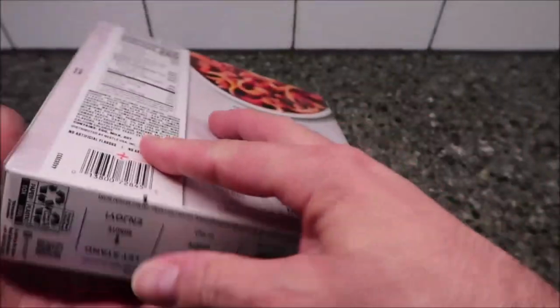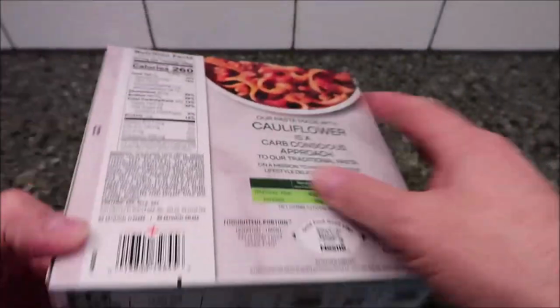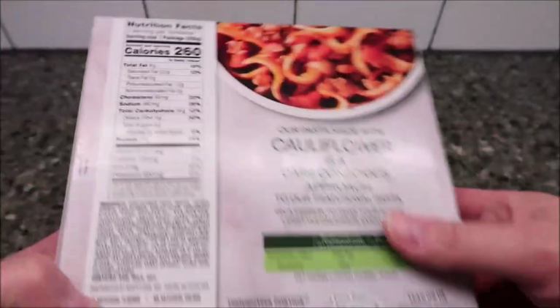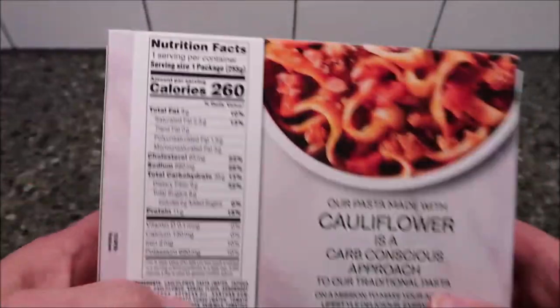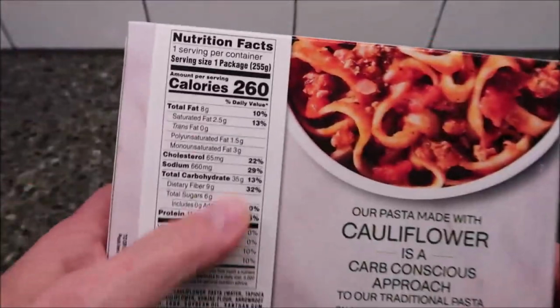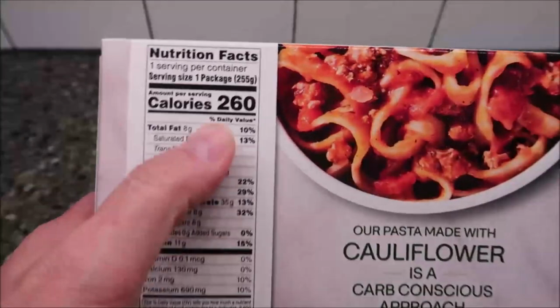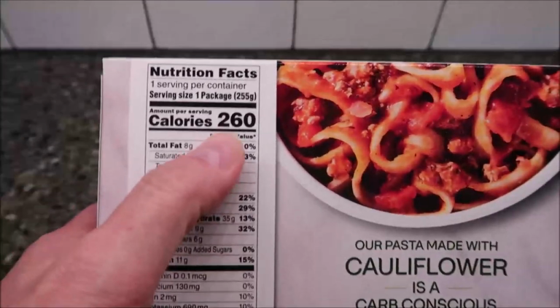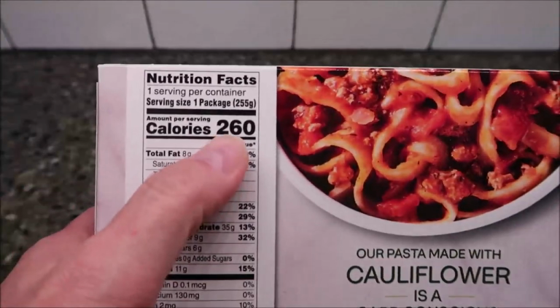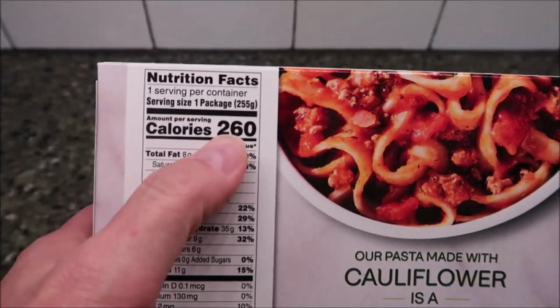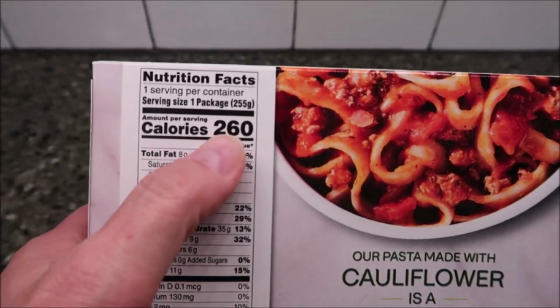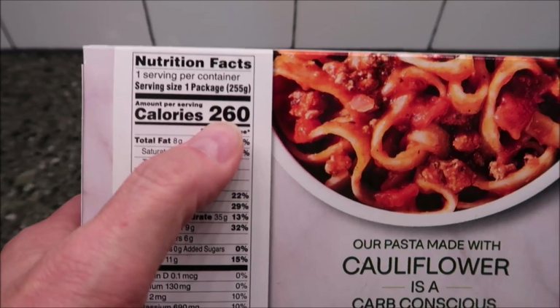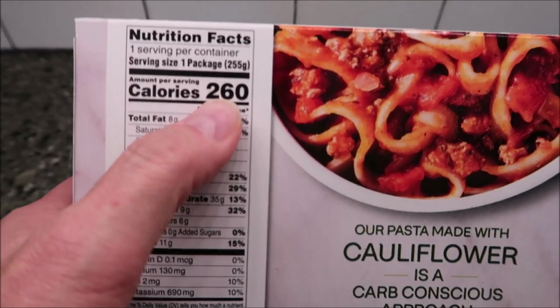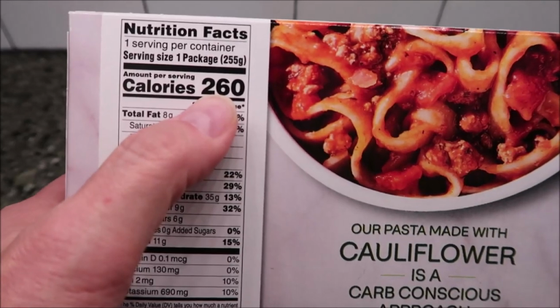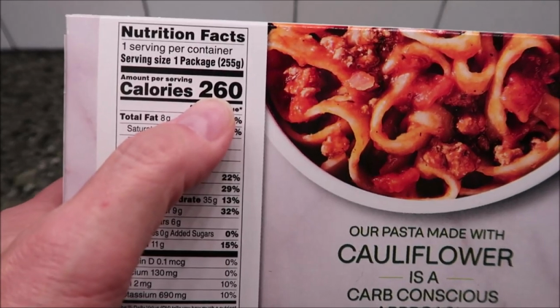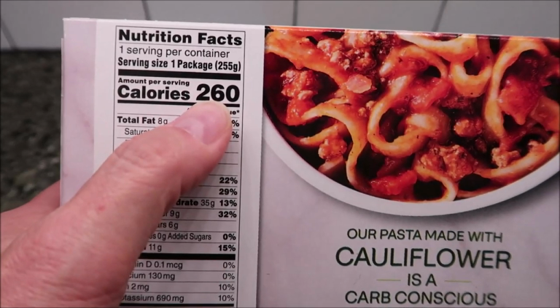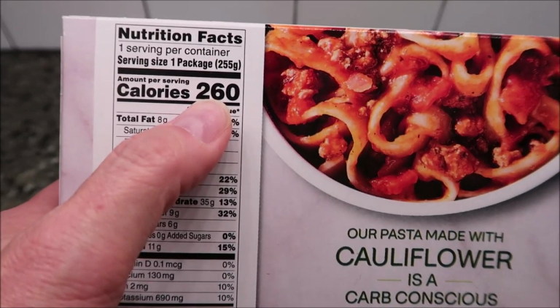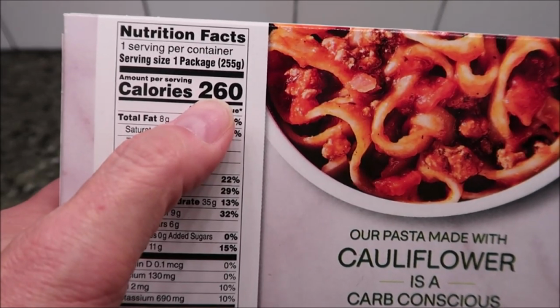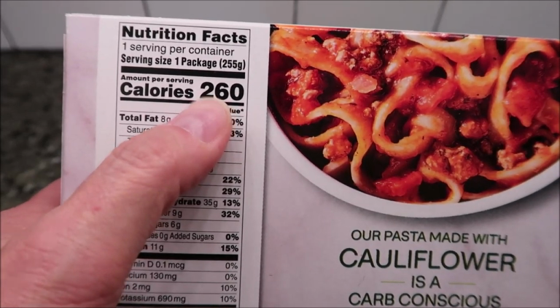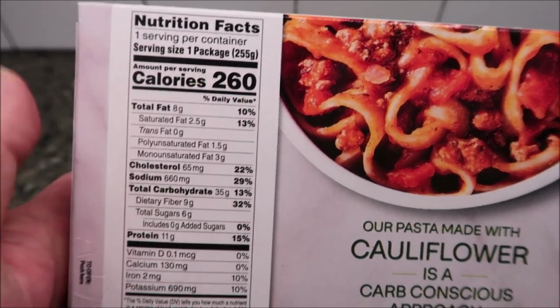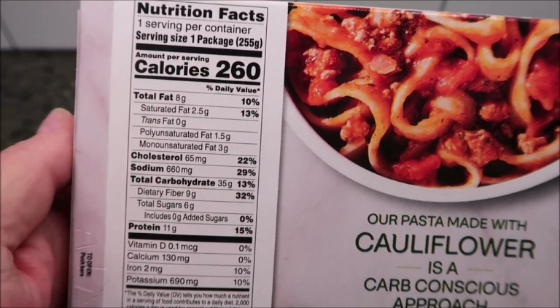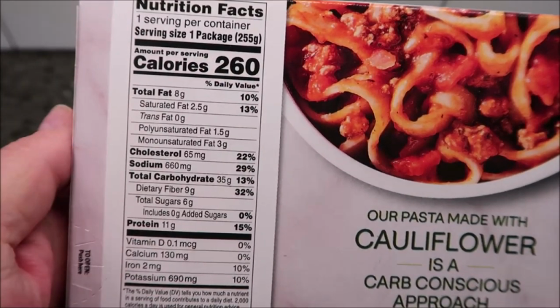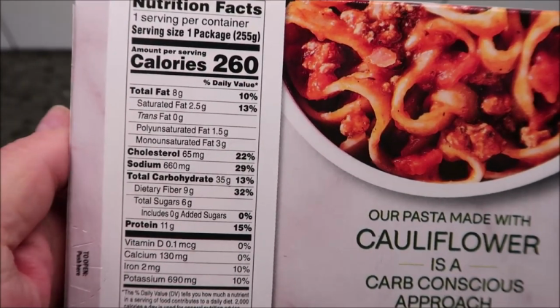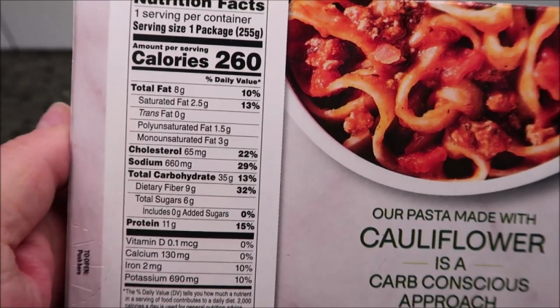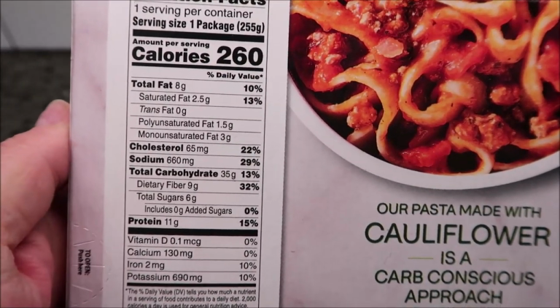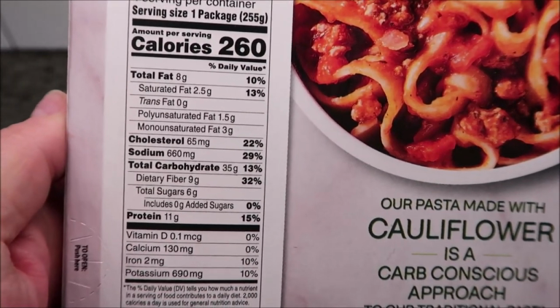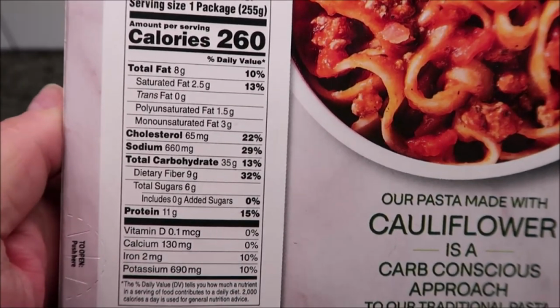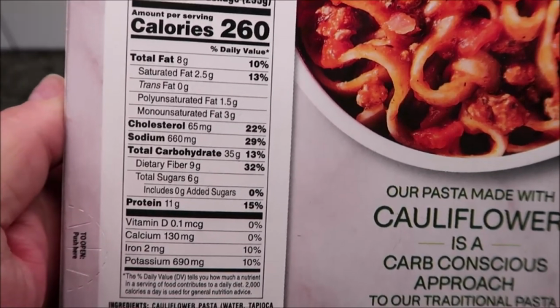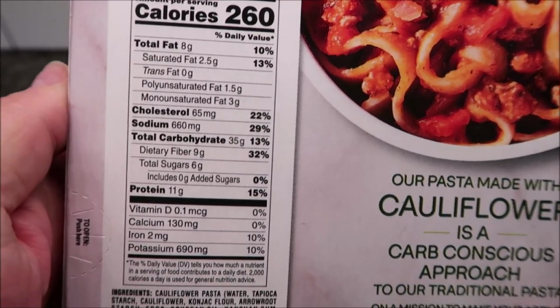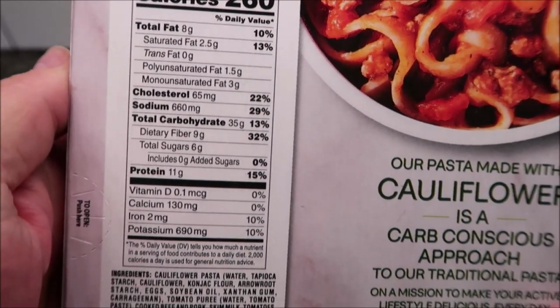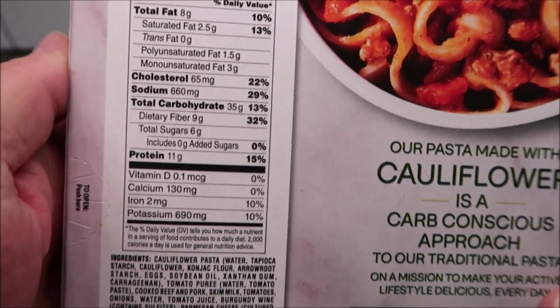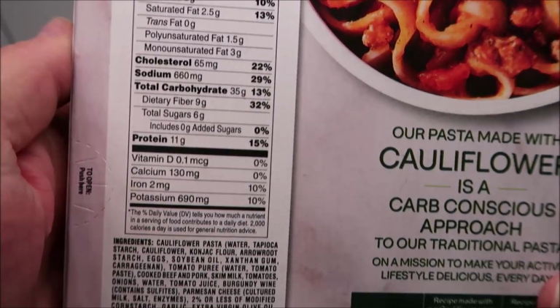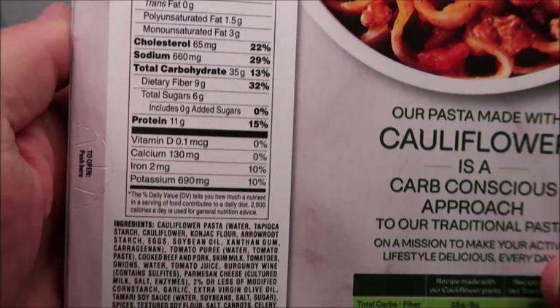It is 260 calories for the entire meal. That's pretty decent. There's your other info.